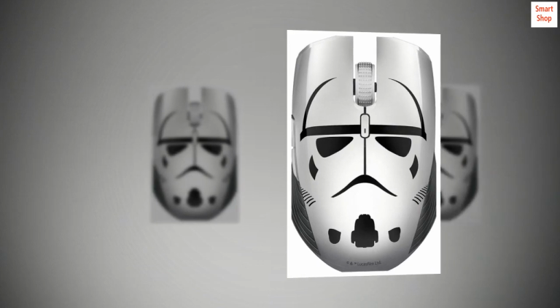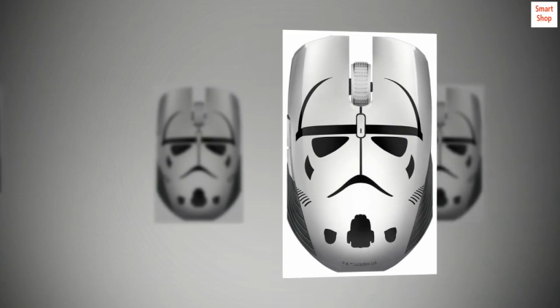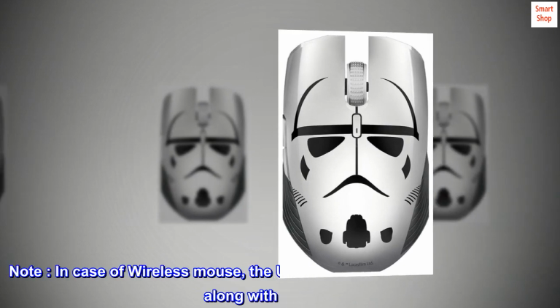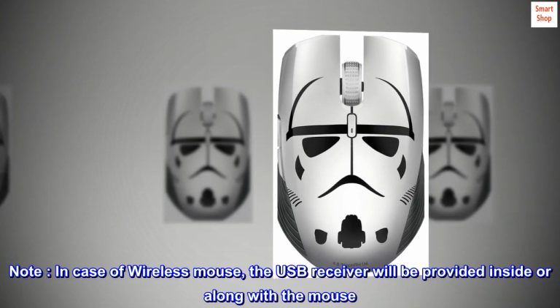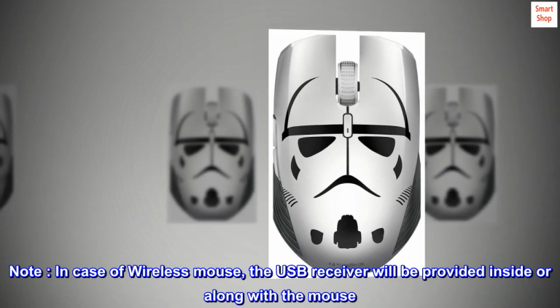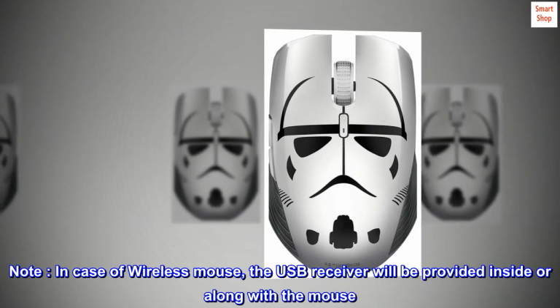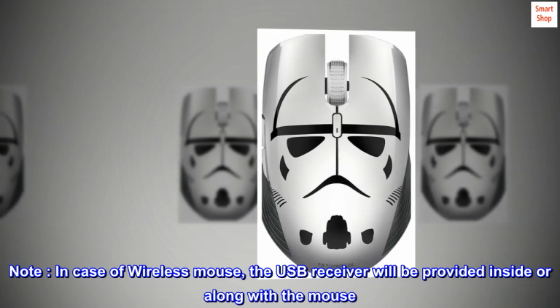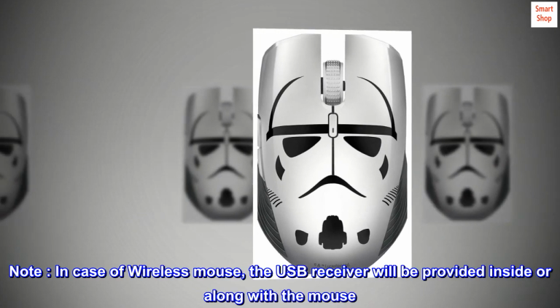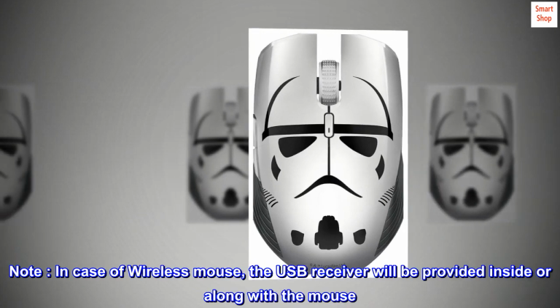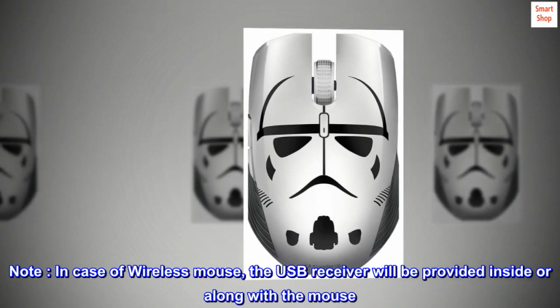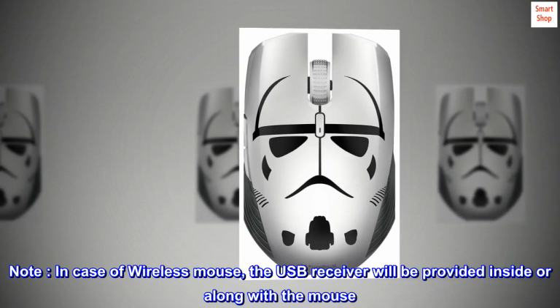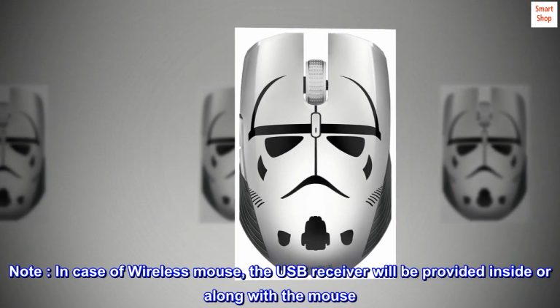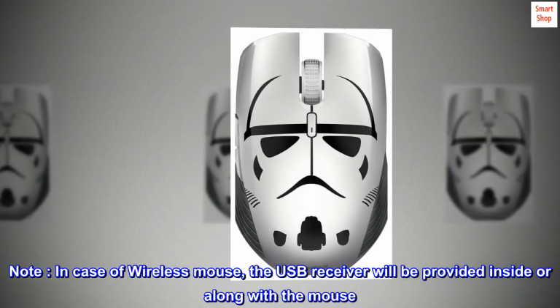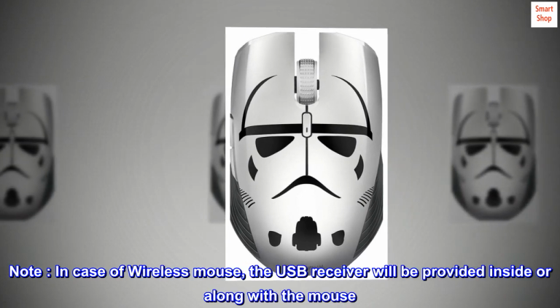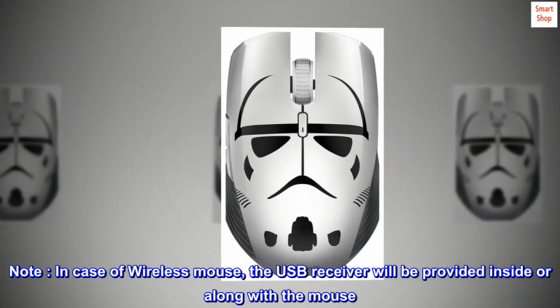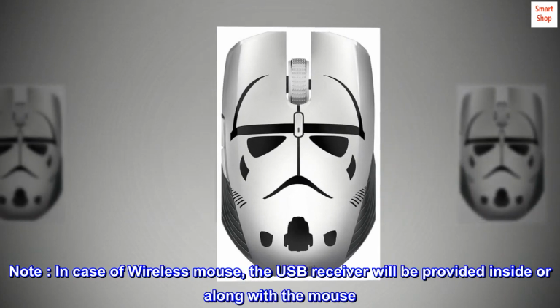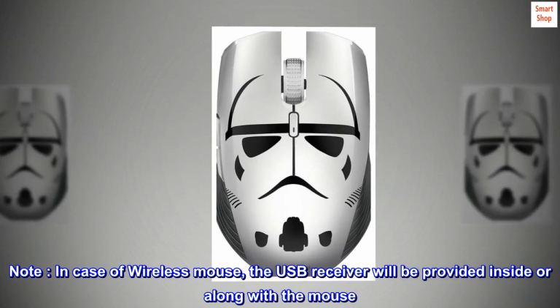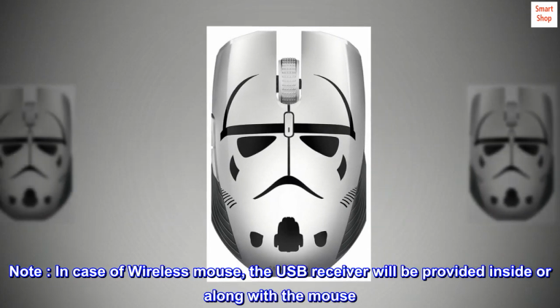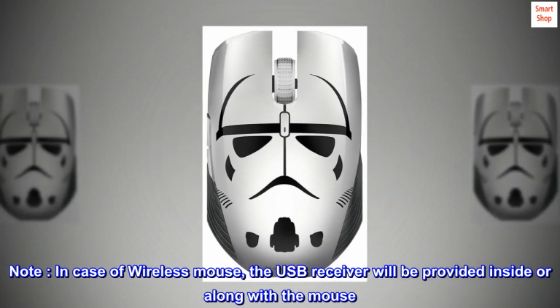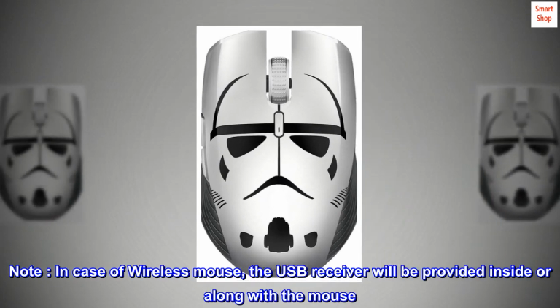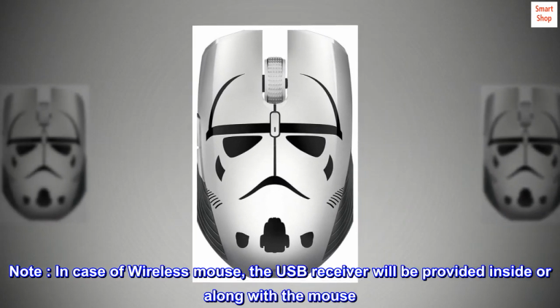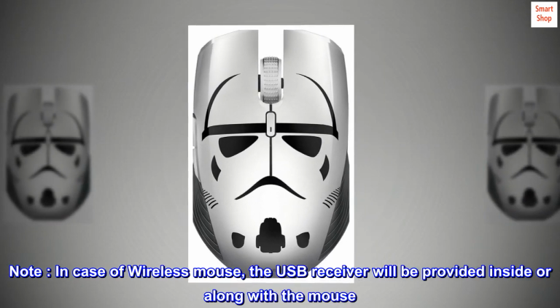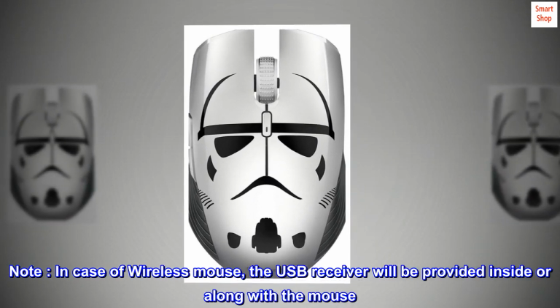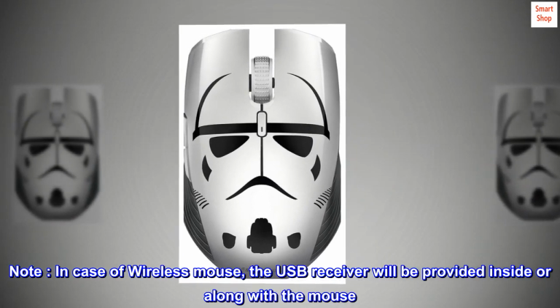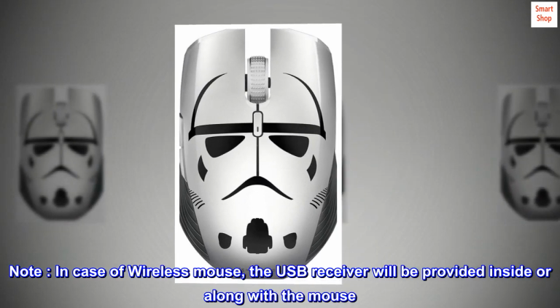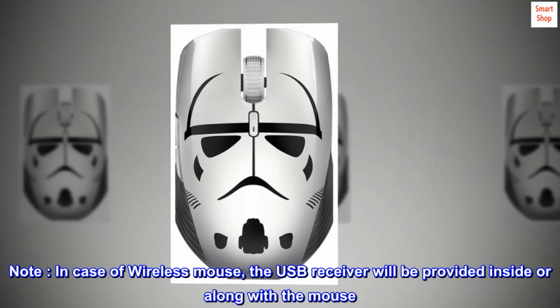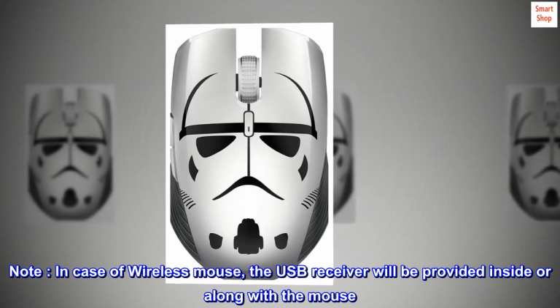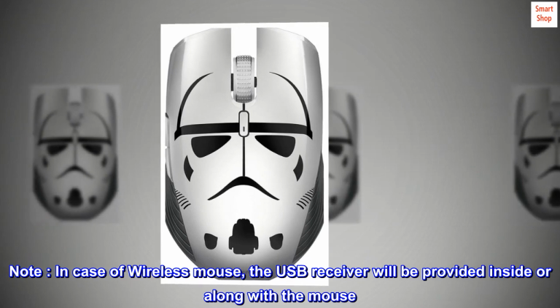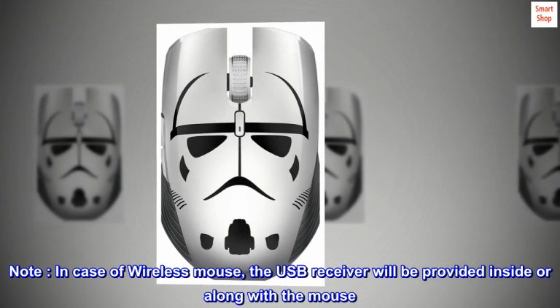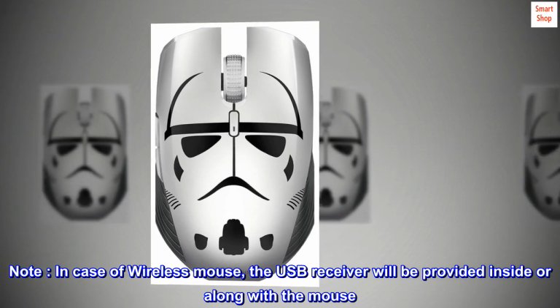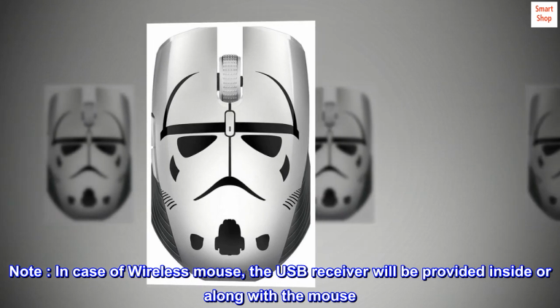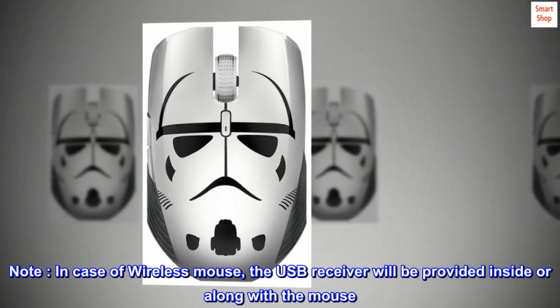Note: in case of wireless mouse, the USB receiver will be provided inside or along with the mouse.